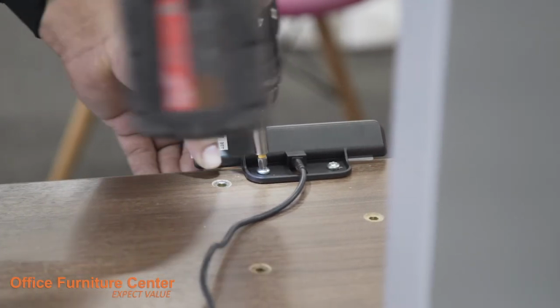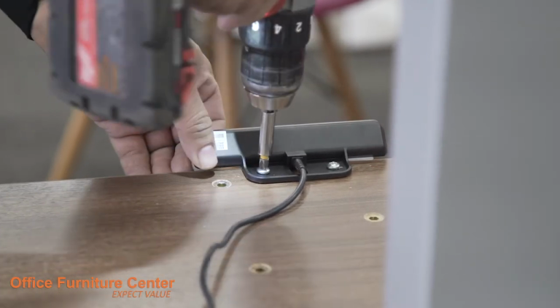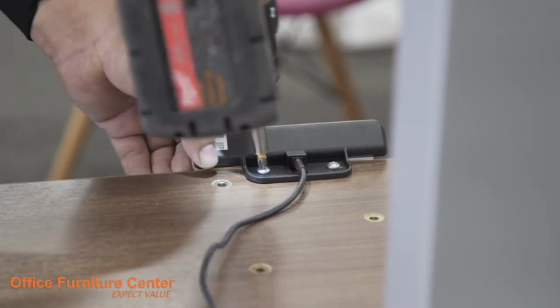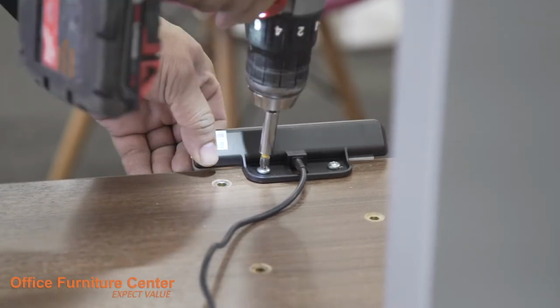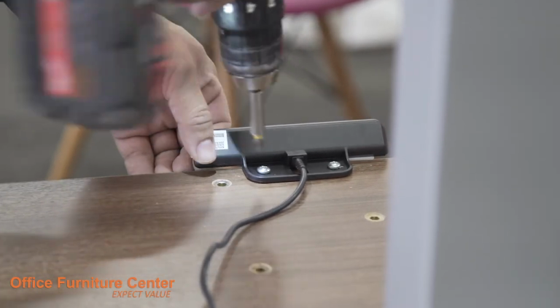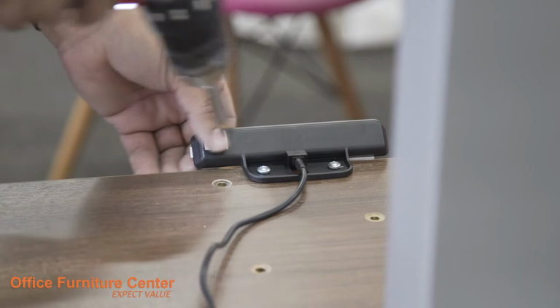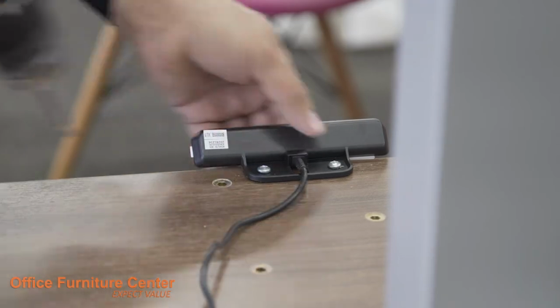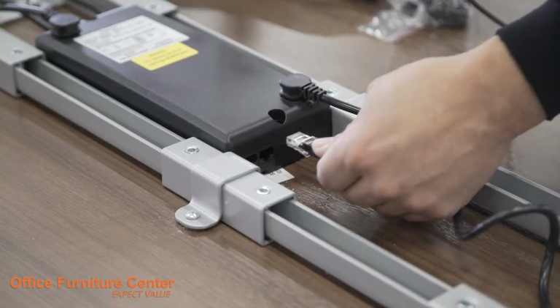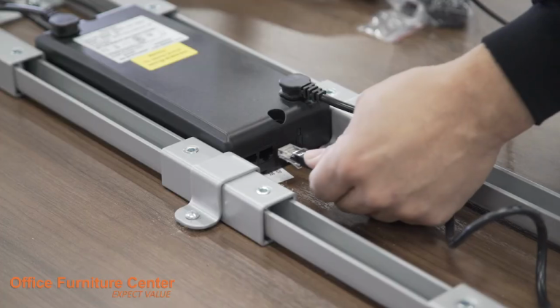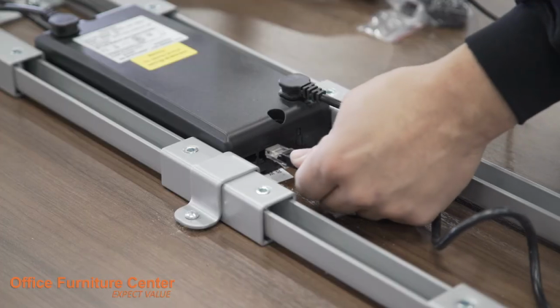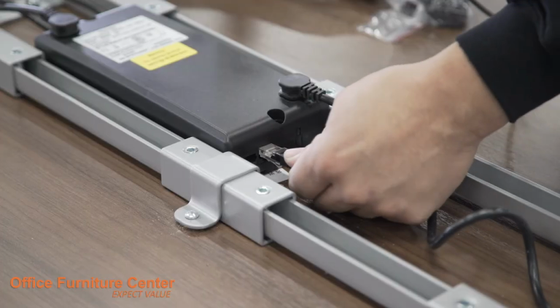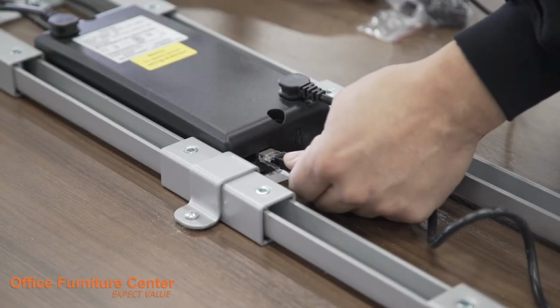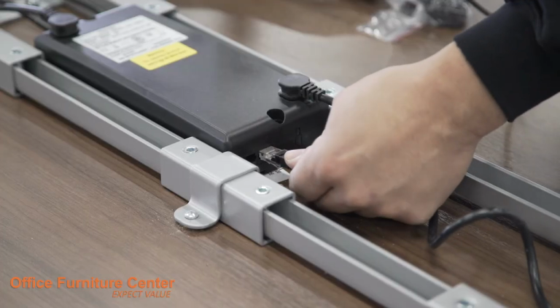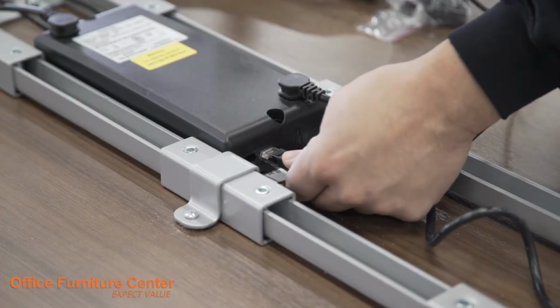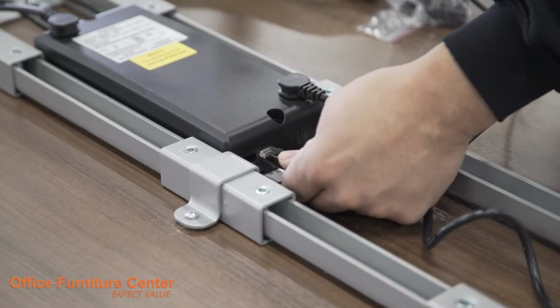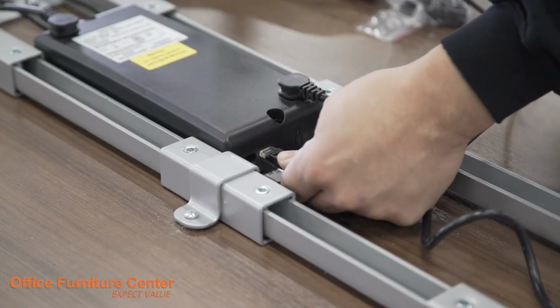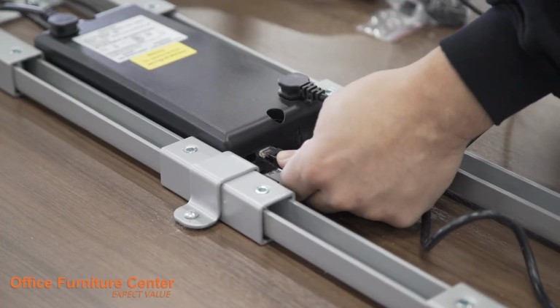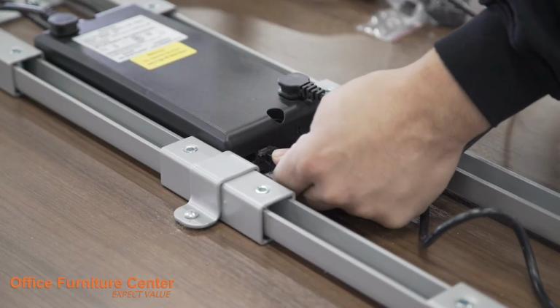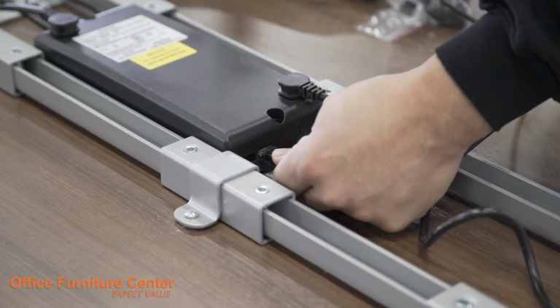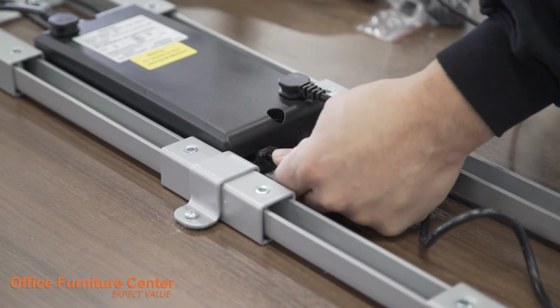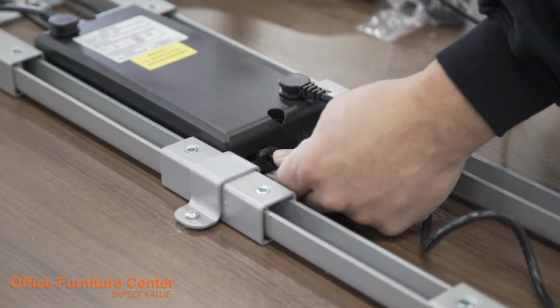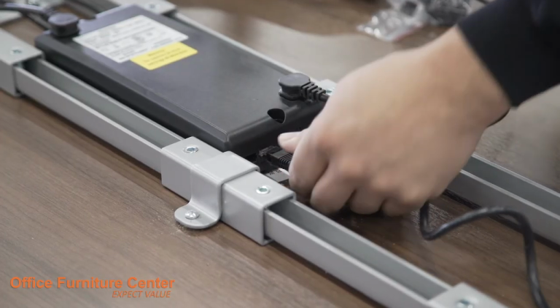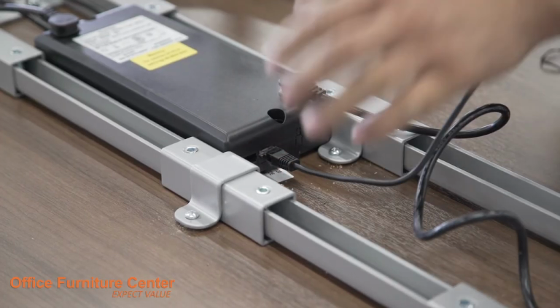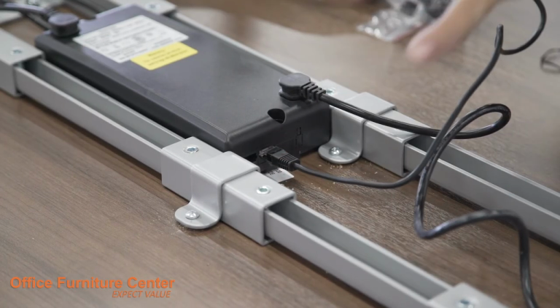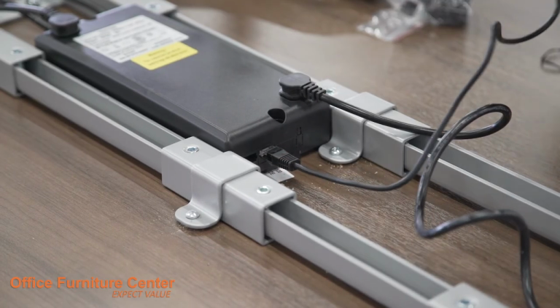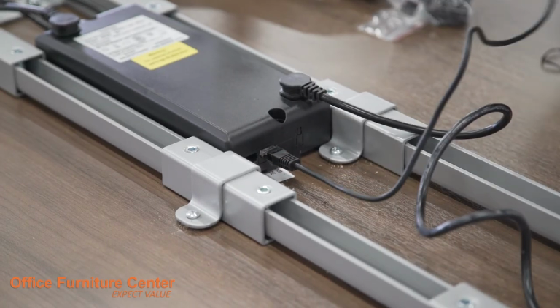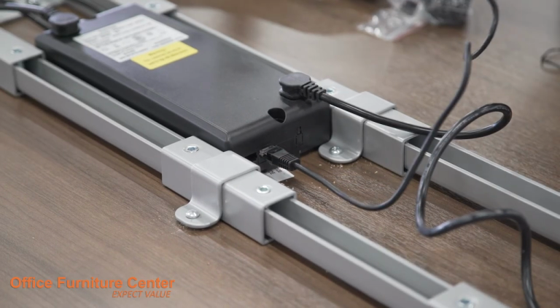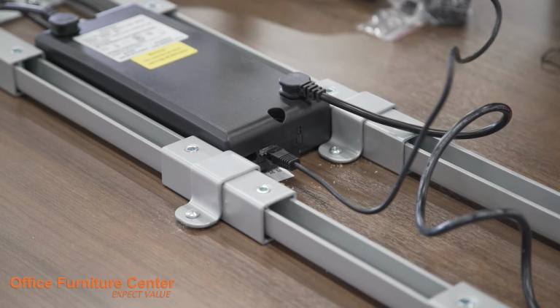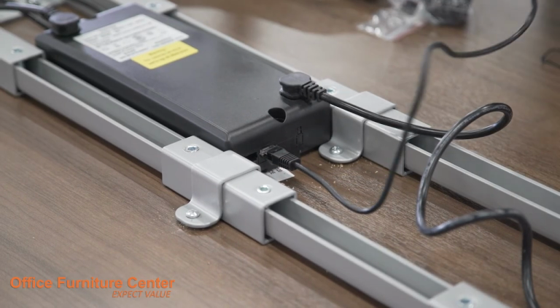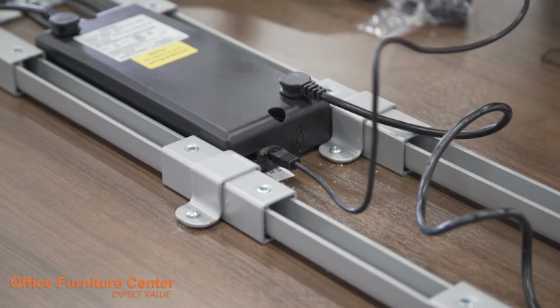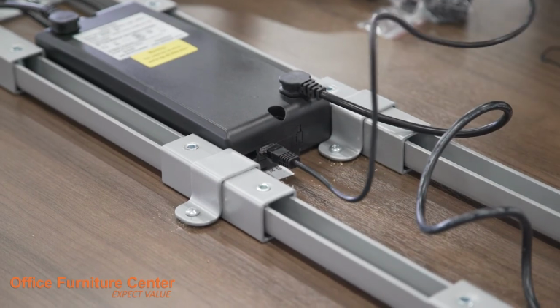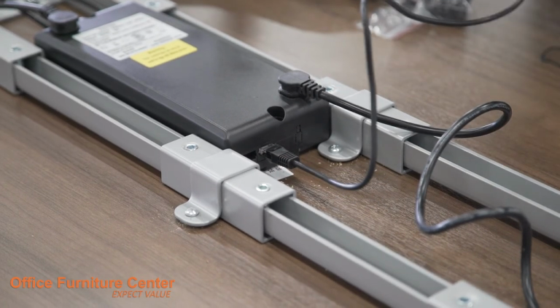Step 12. Connect the control module to the power brick using the included cable.